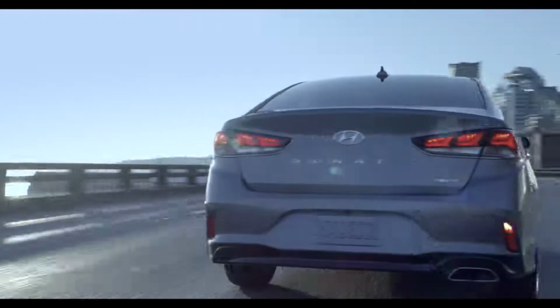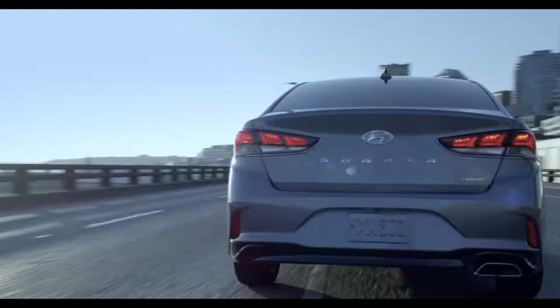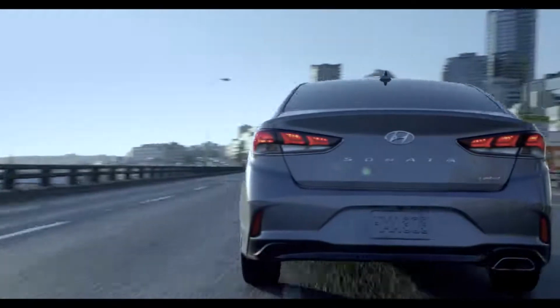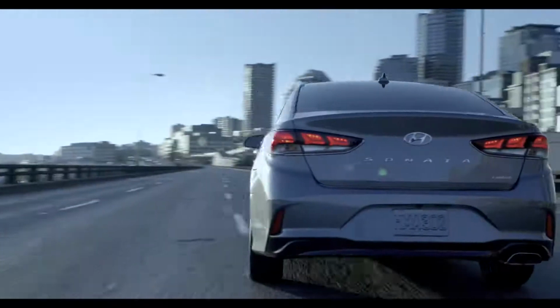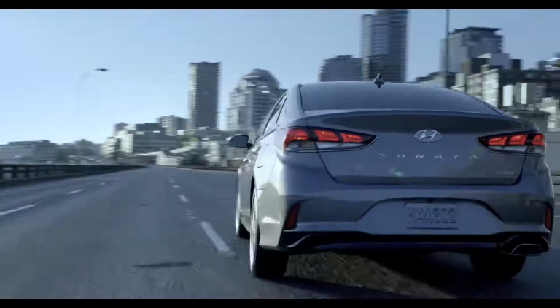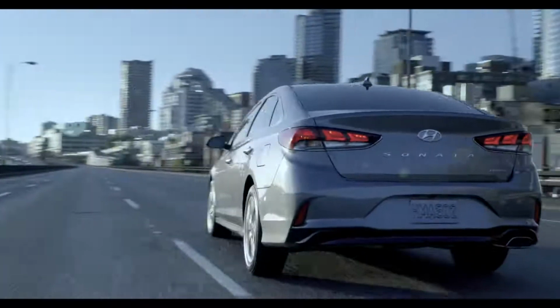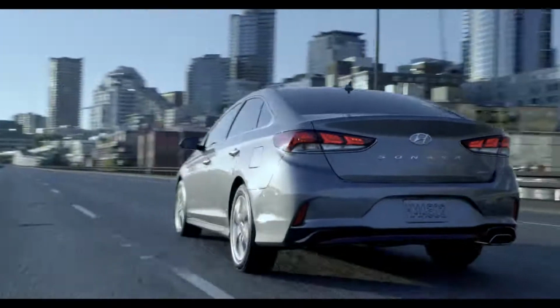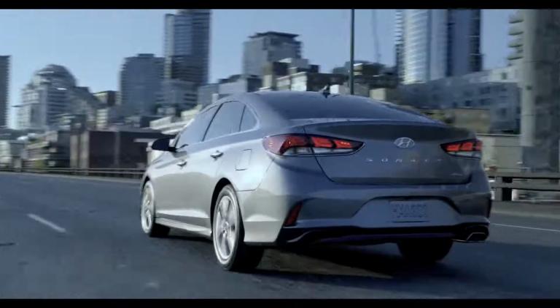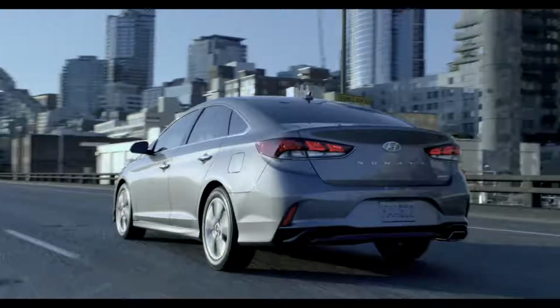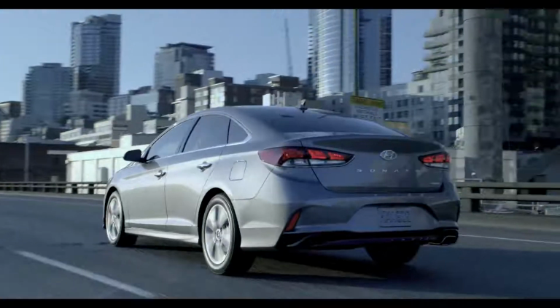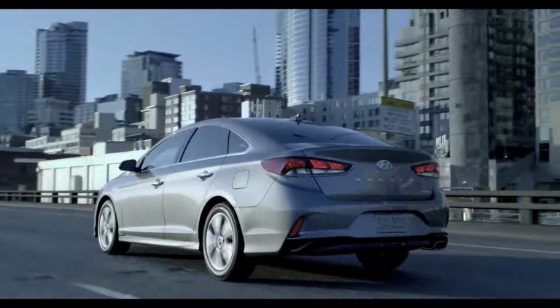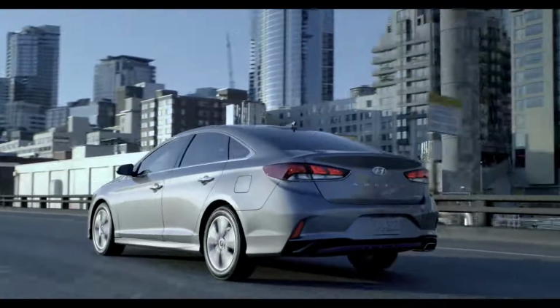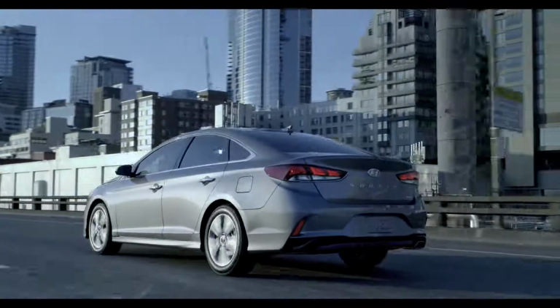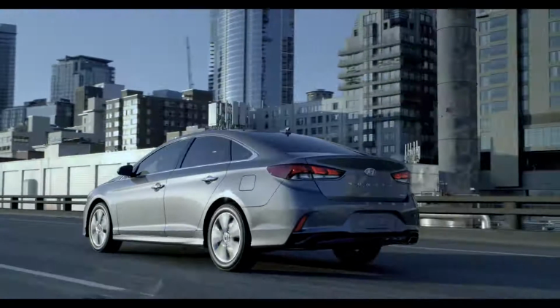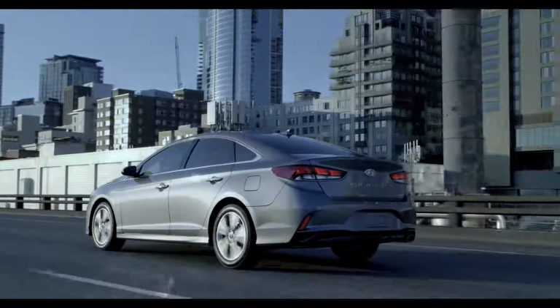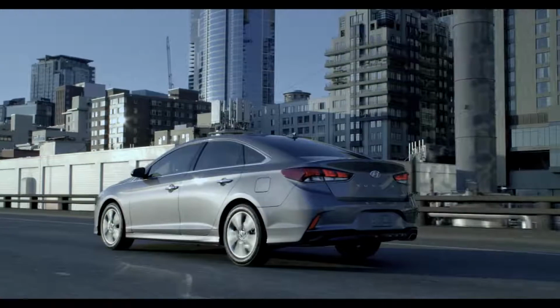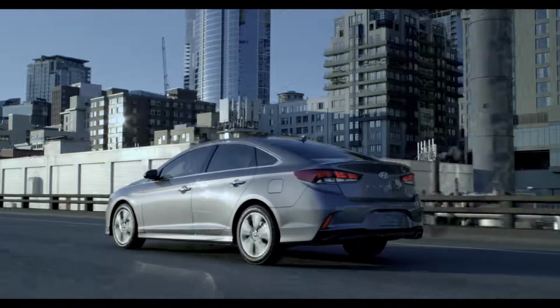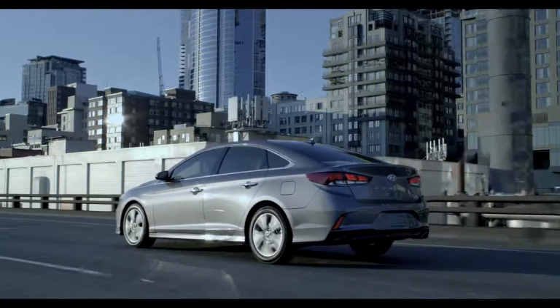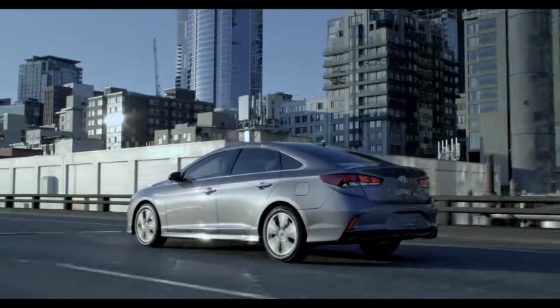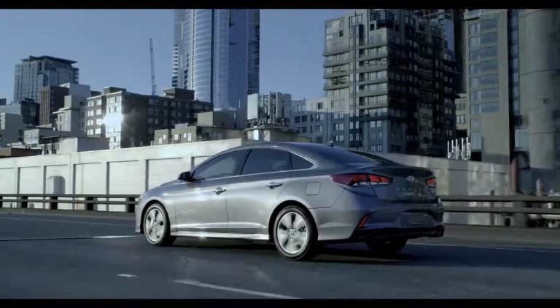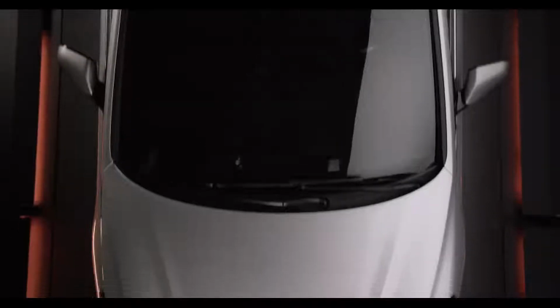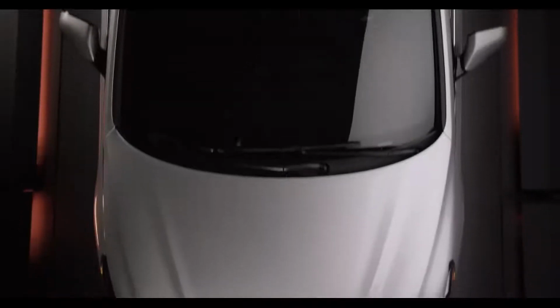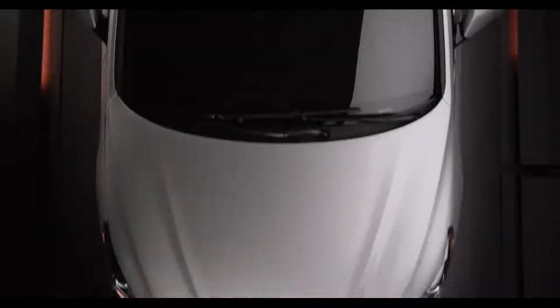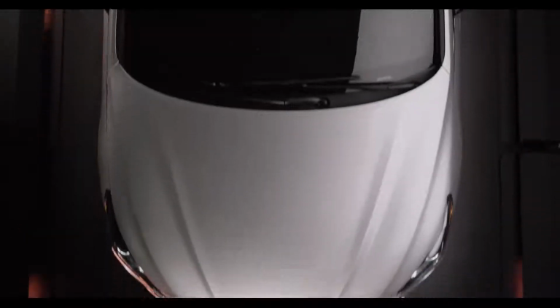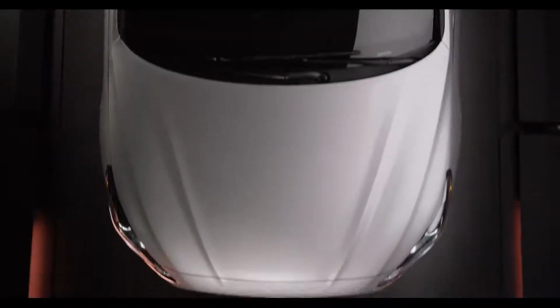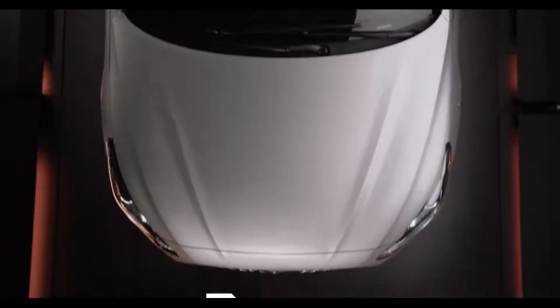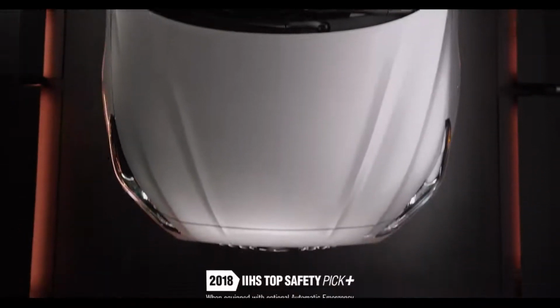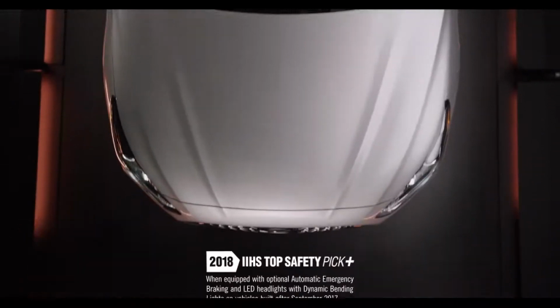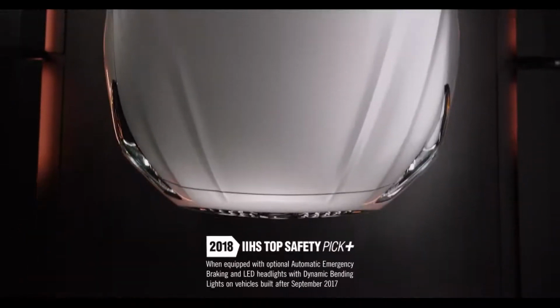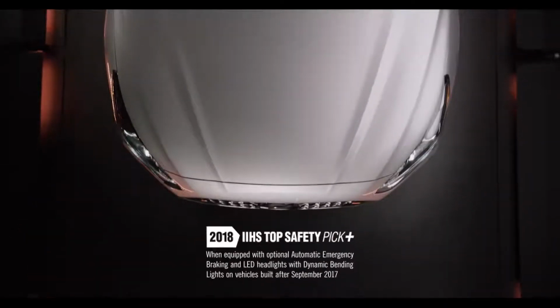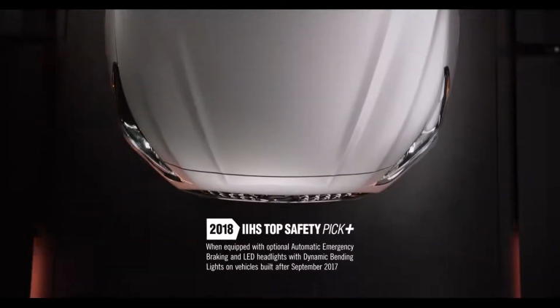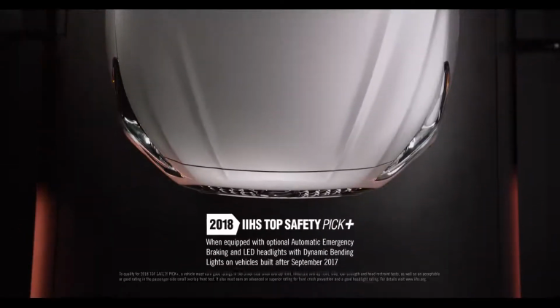In fact, the Sonata excels at safety so well, the Insurance Institute for Highway Safety chose it as a Top Safety Pick Plus for 2018.